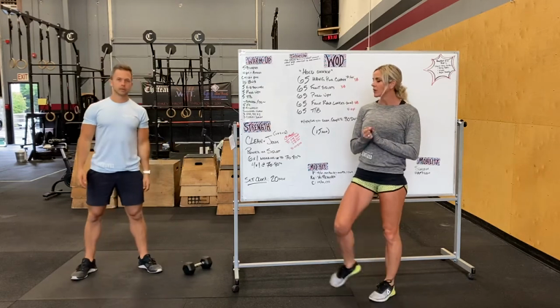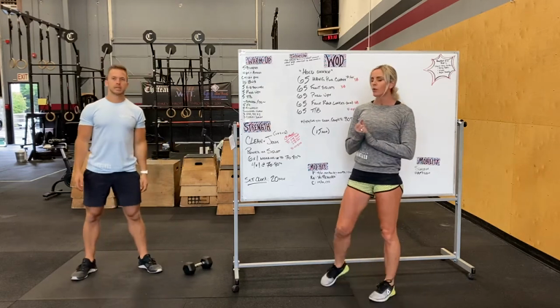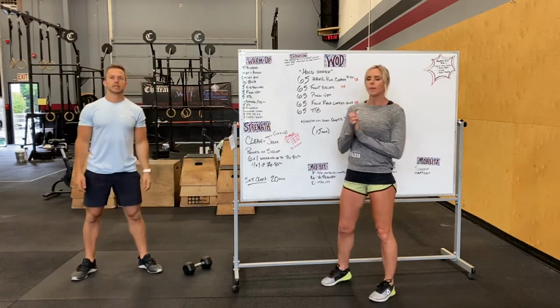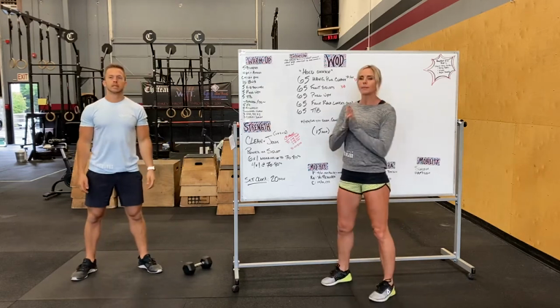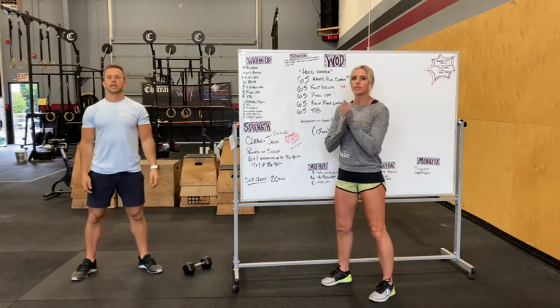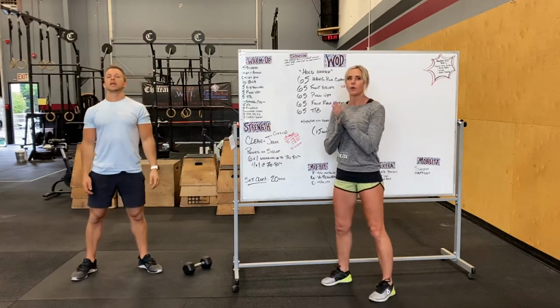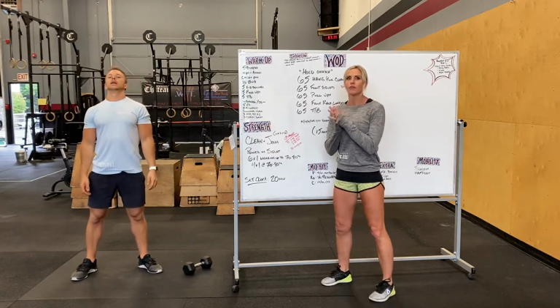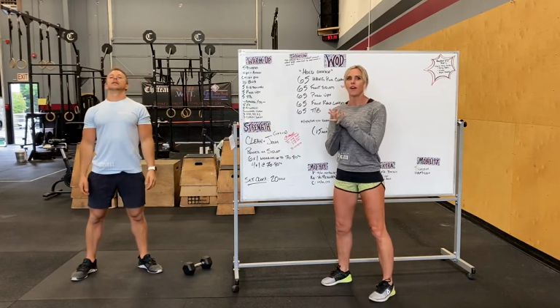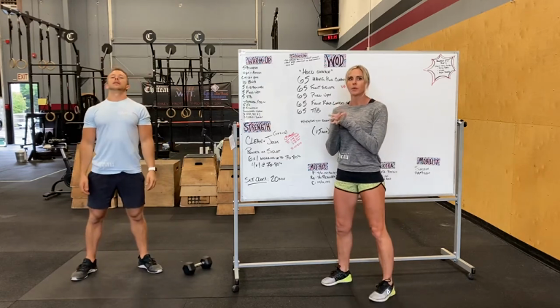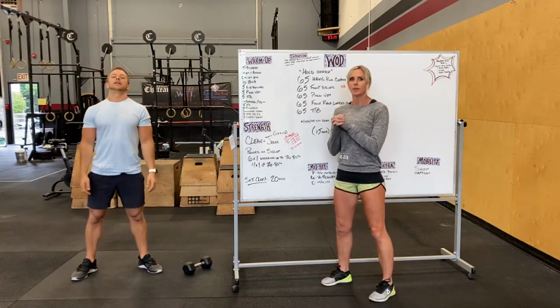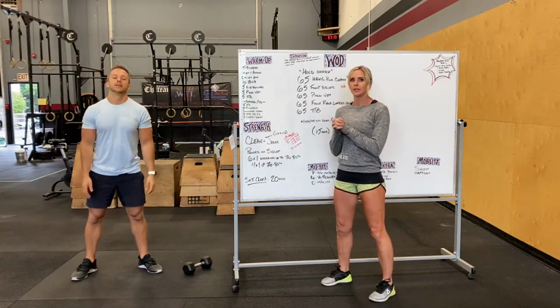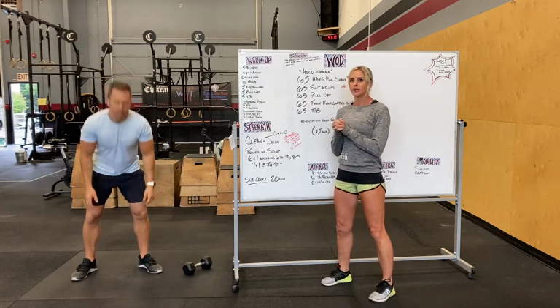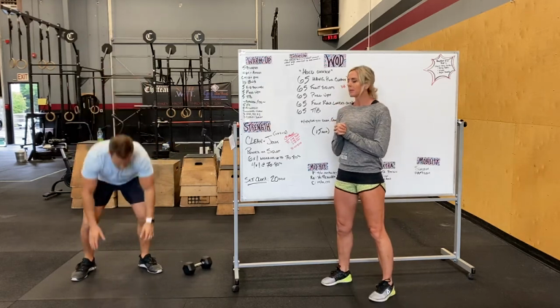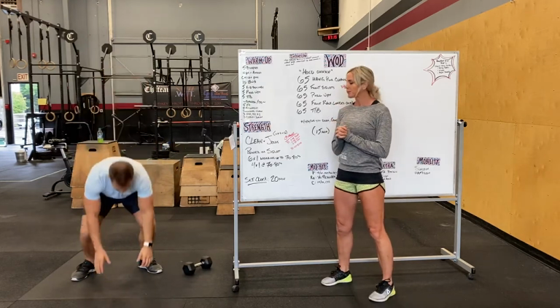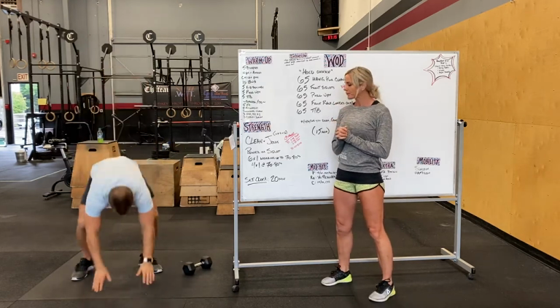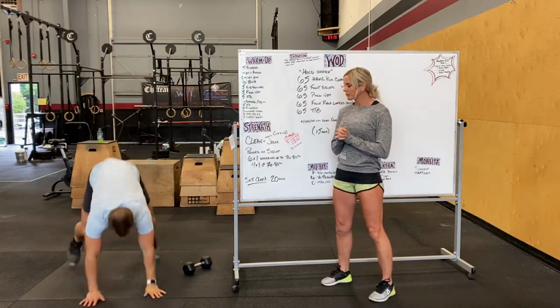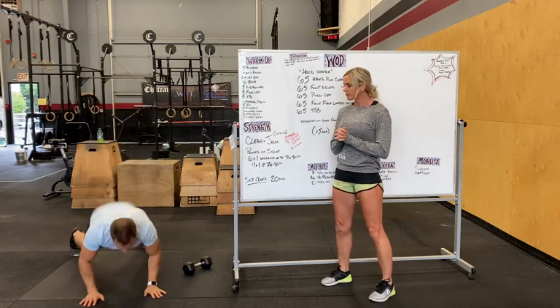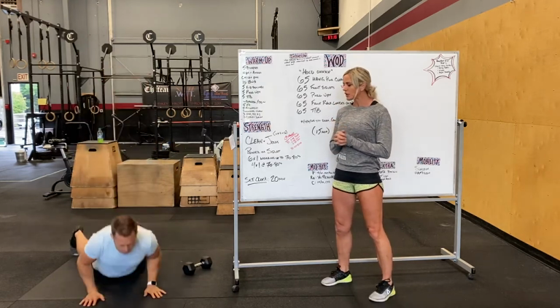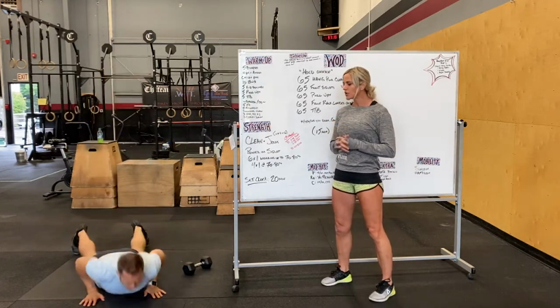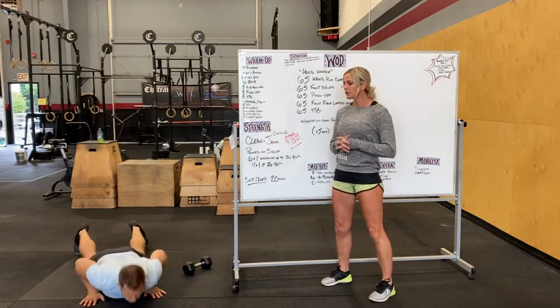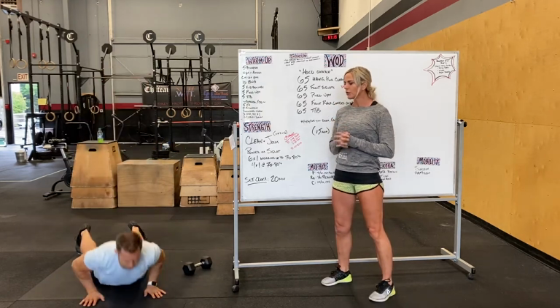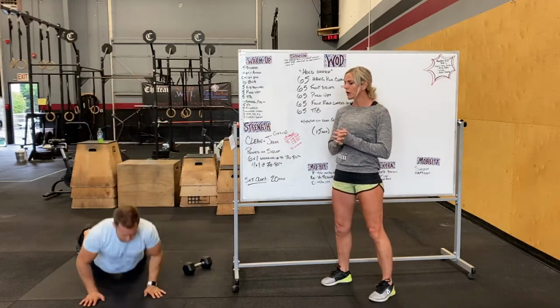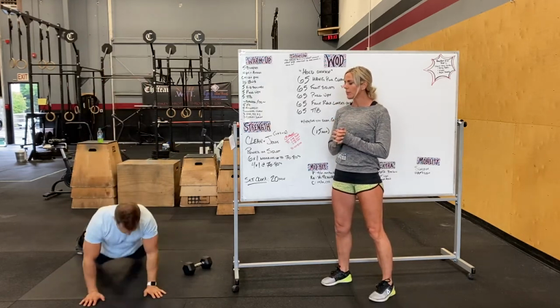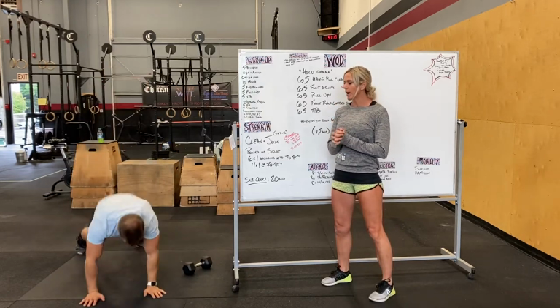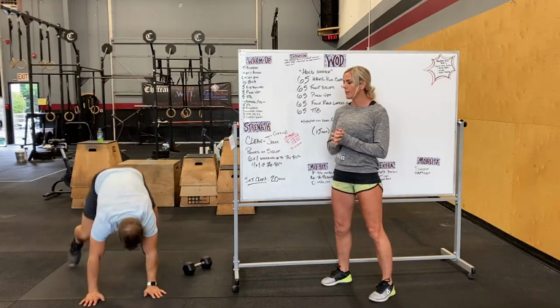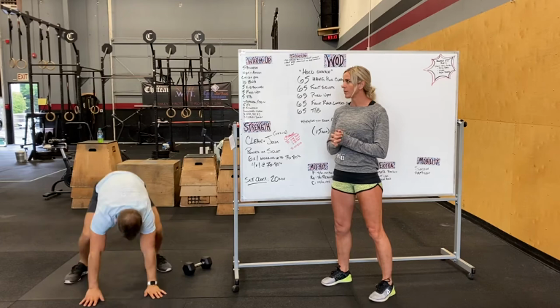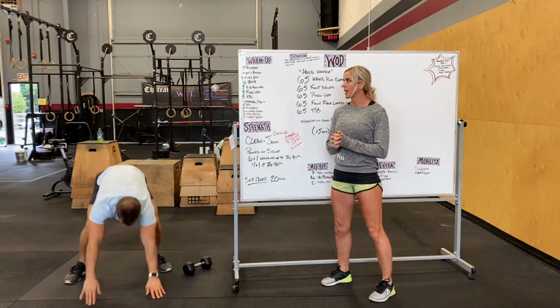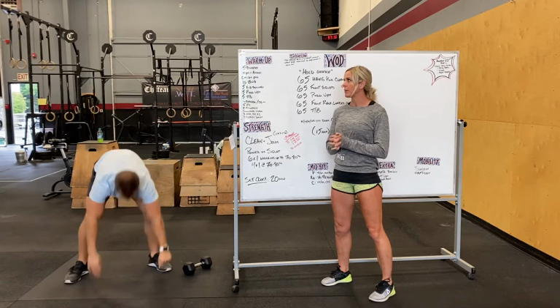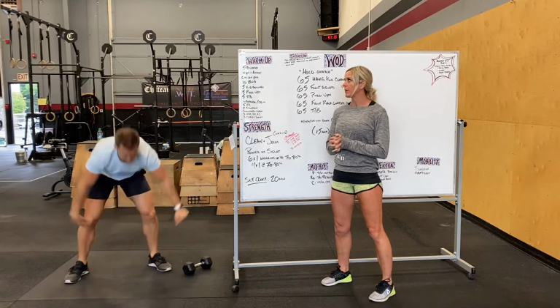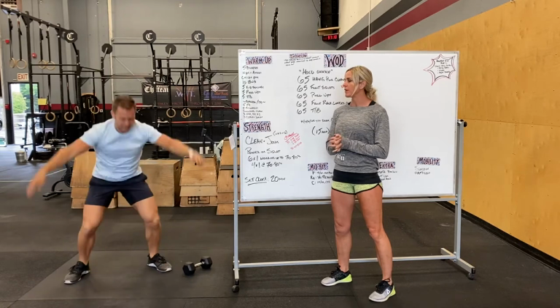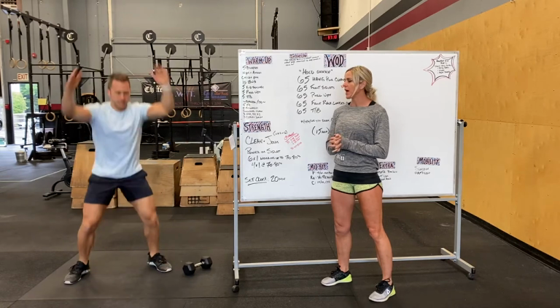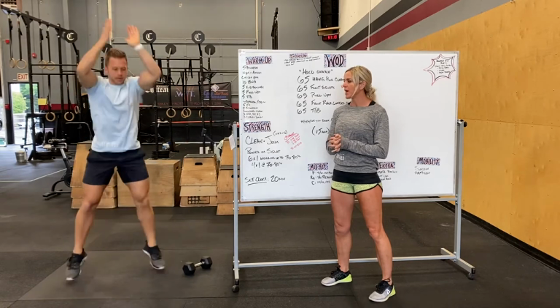Warm-up is going to start with five burpees — chest to floor, pop up, clap above your head.